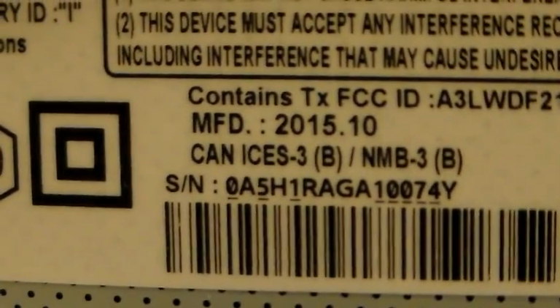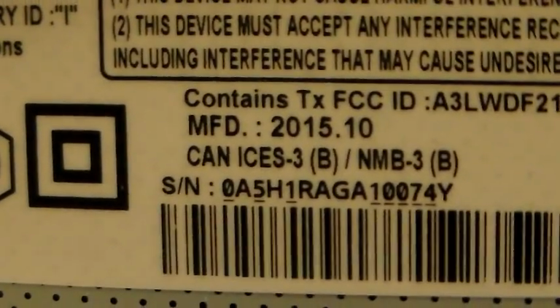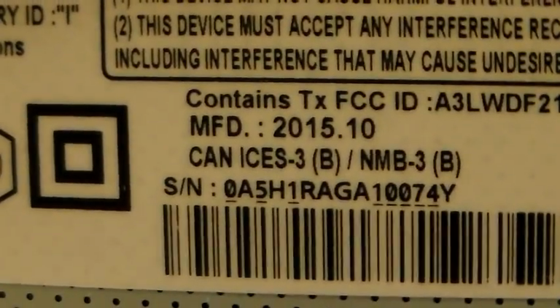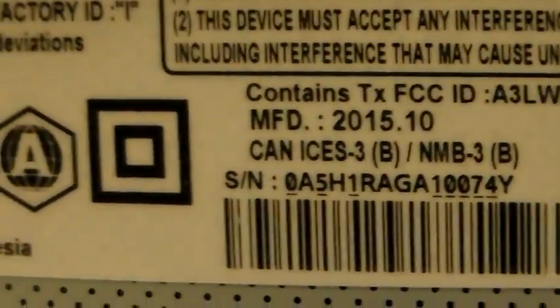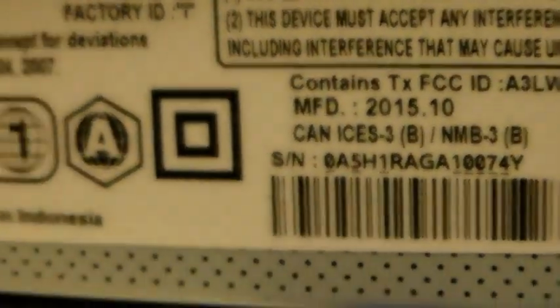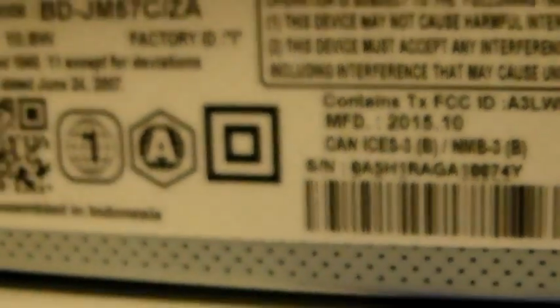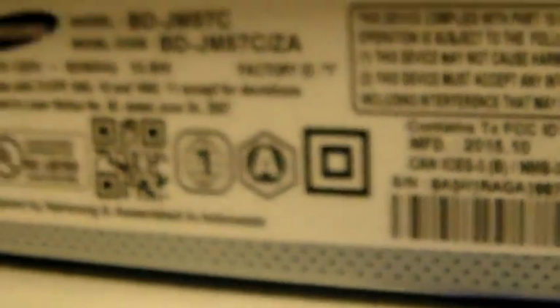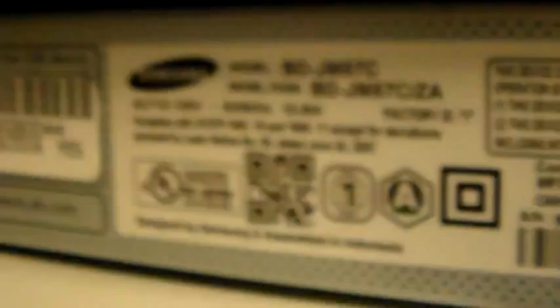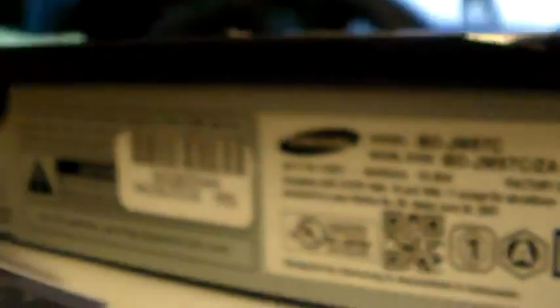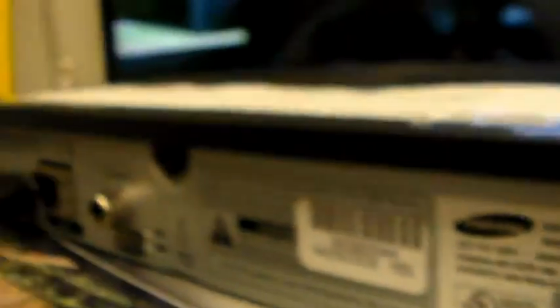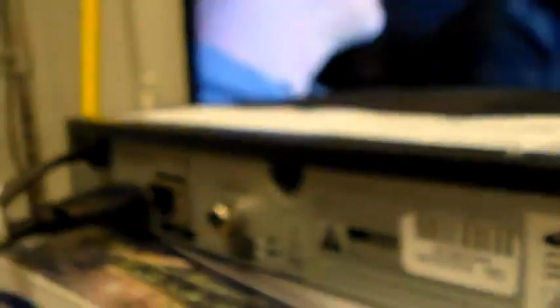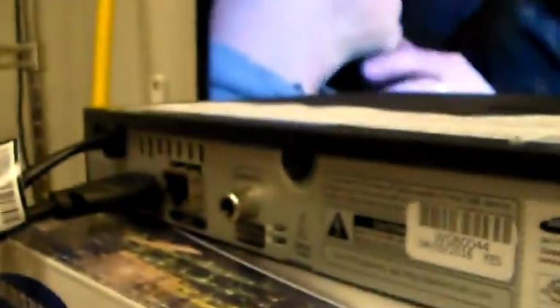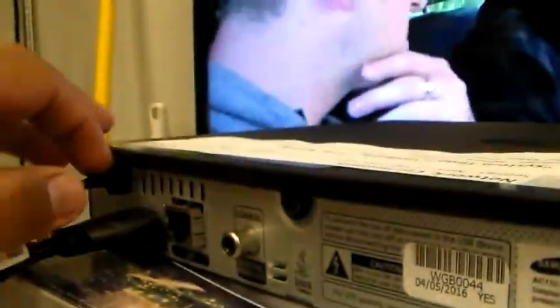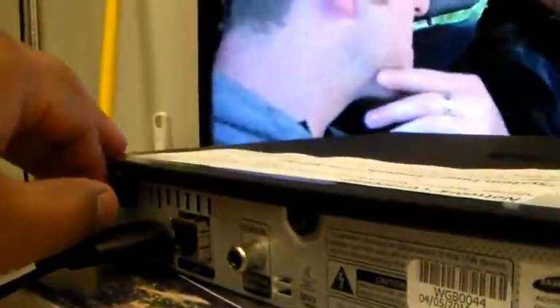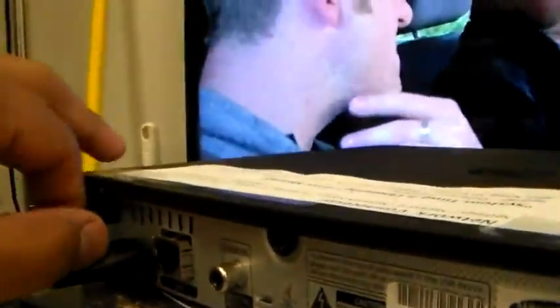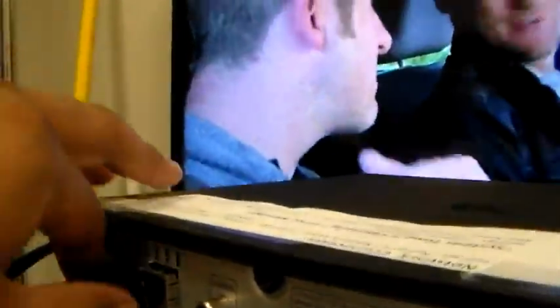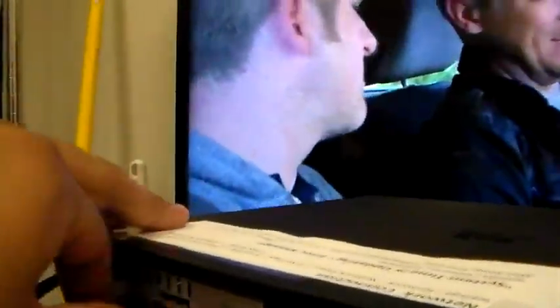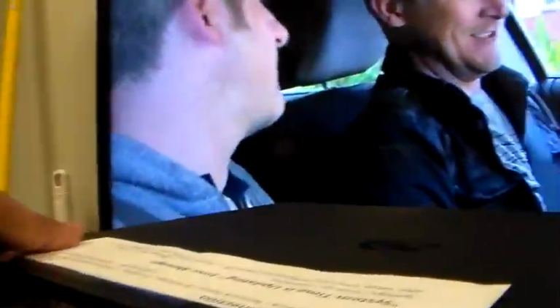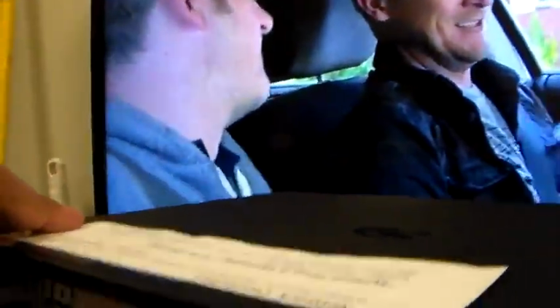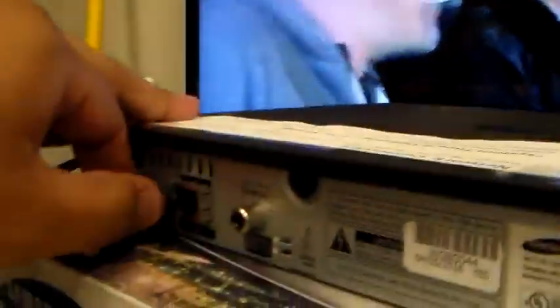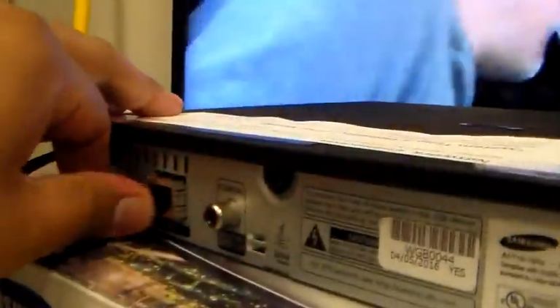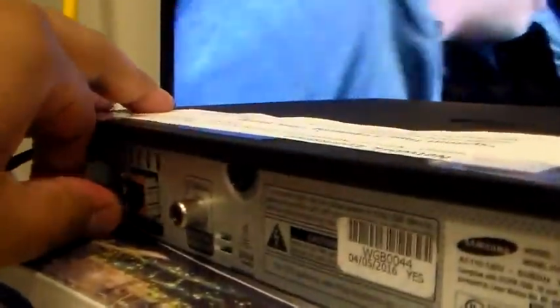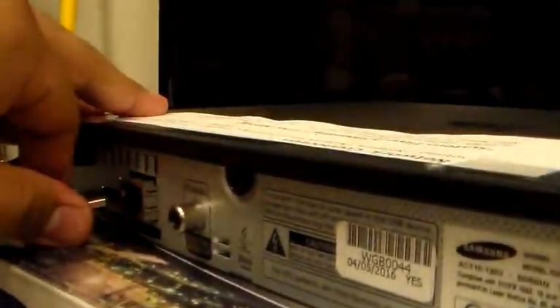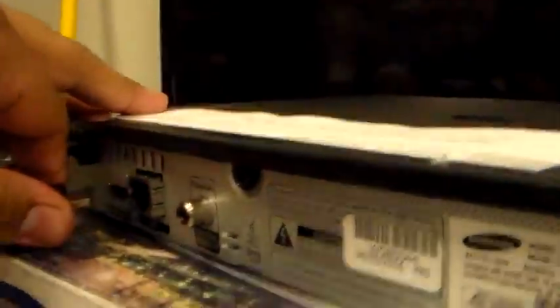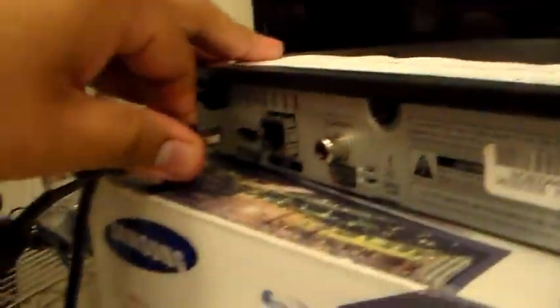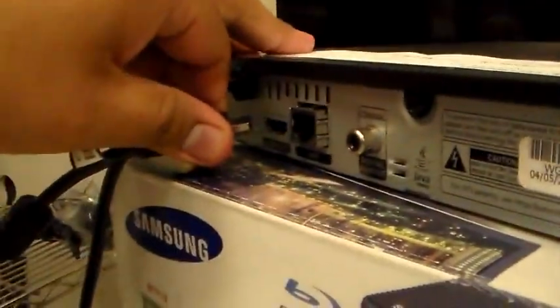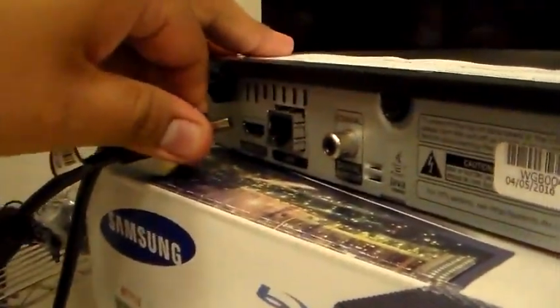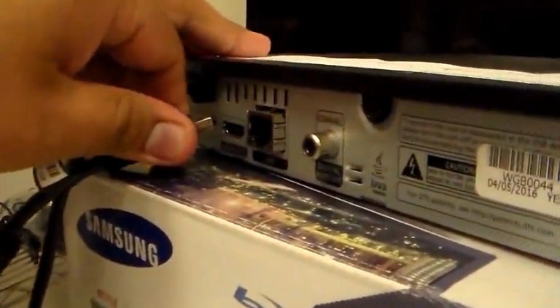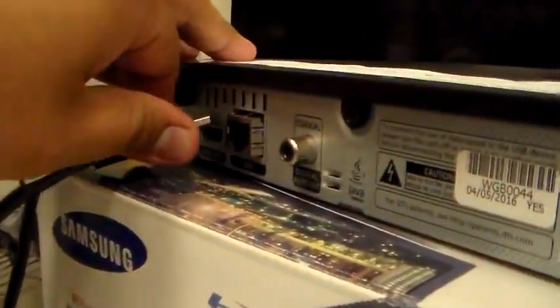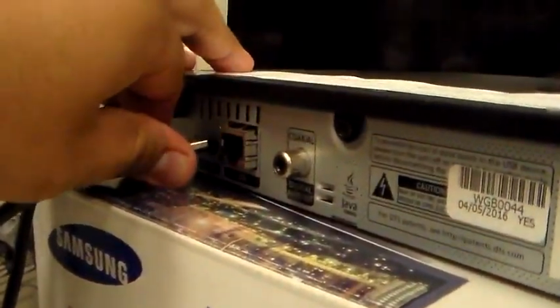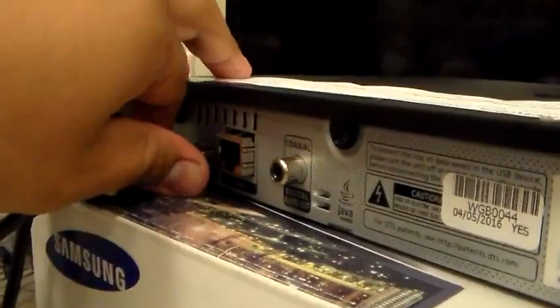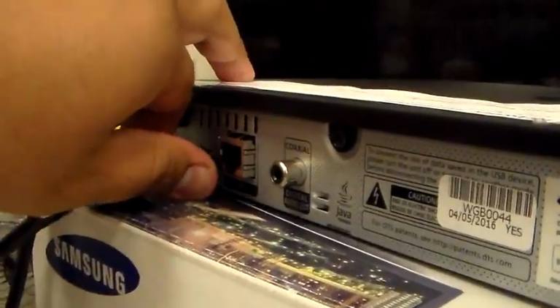Now we connect it via HDMI to the back of the TV. Surprise for me — unplug it and plug it back in.